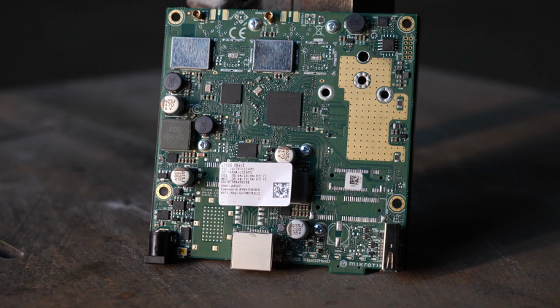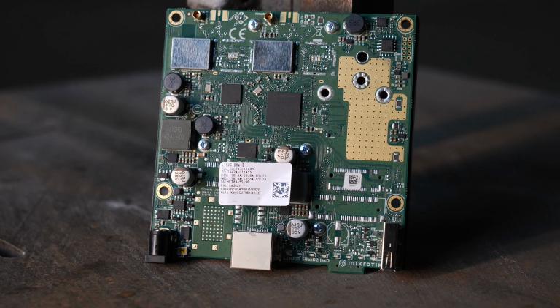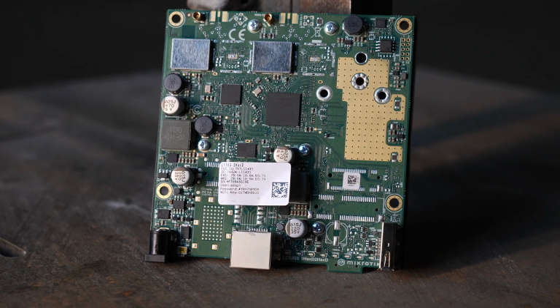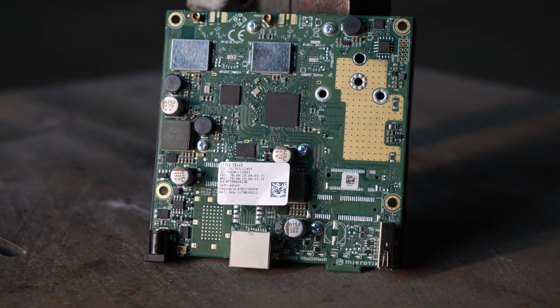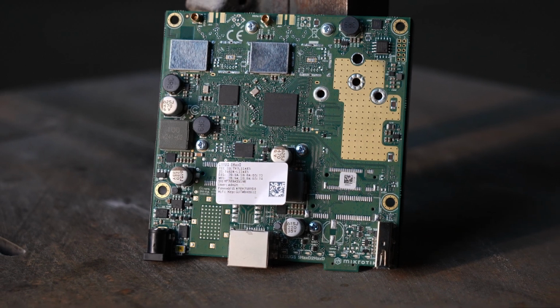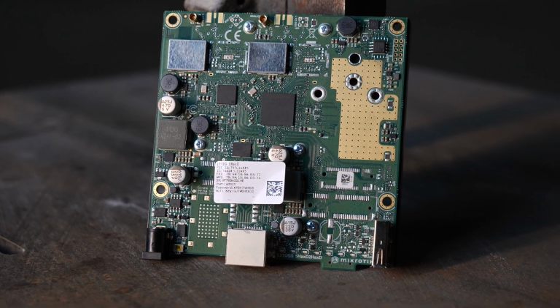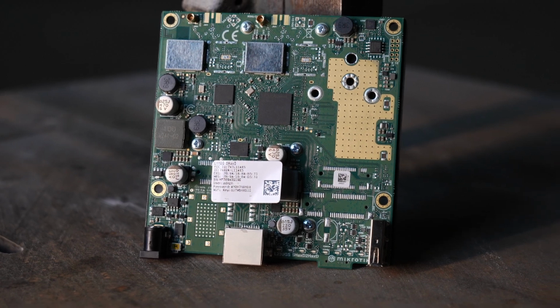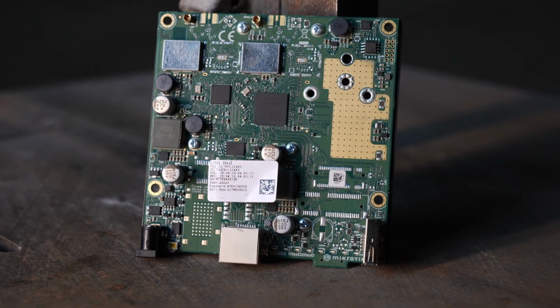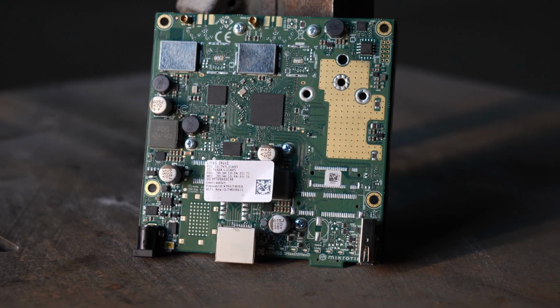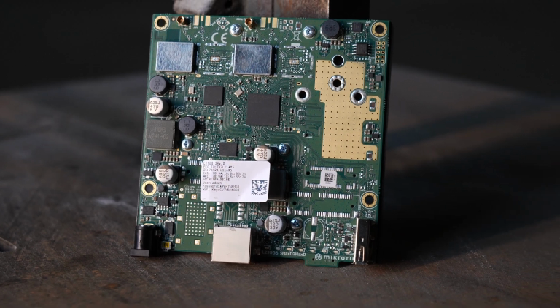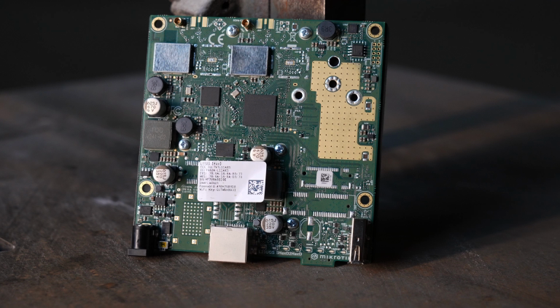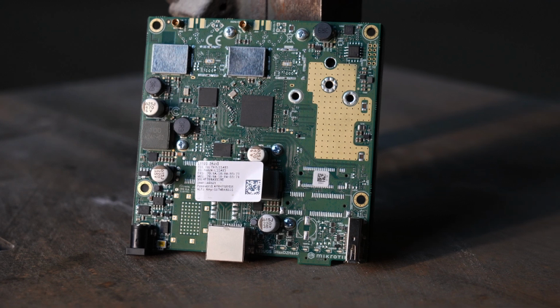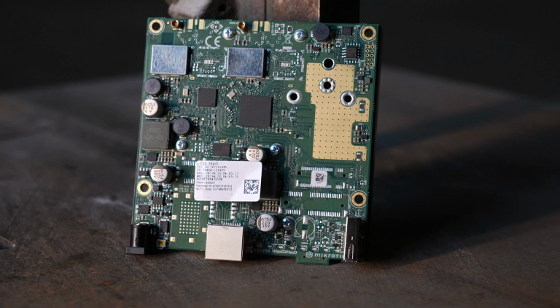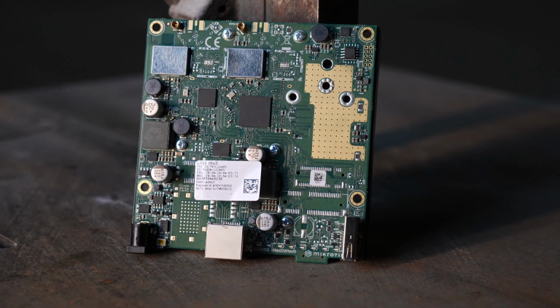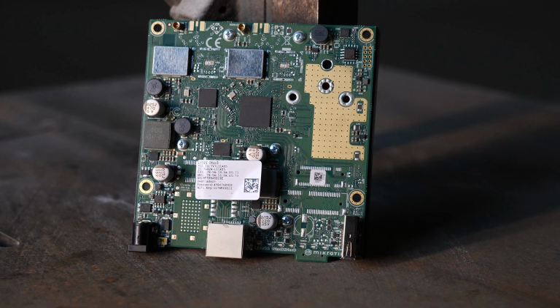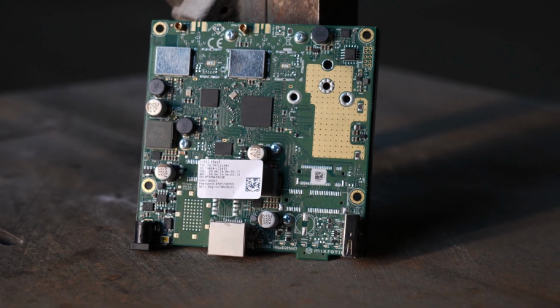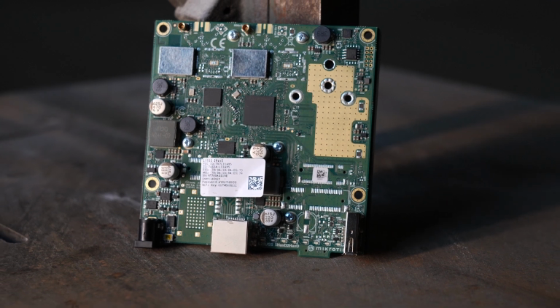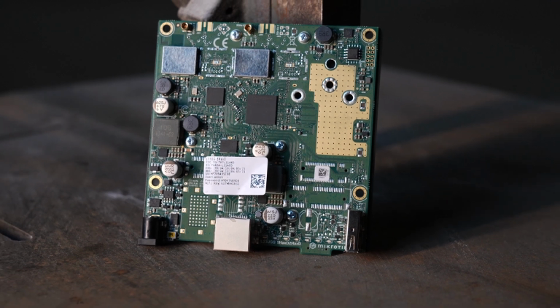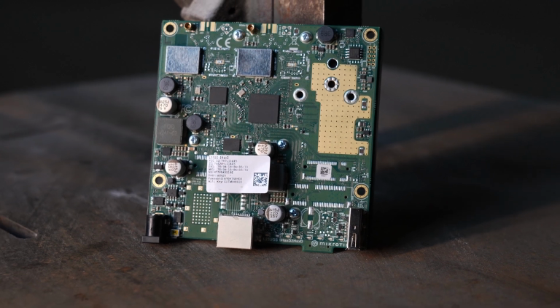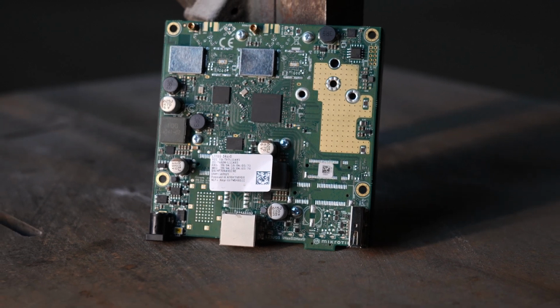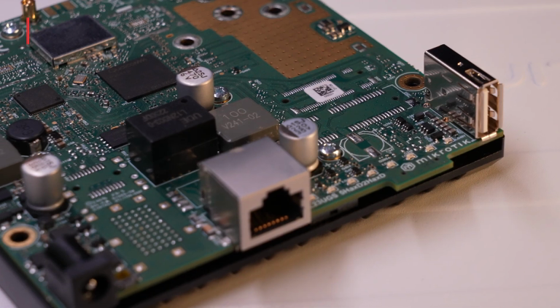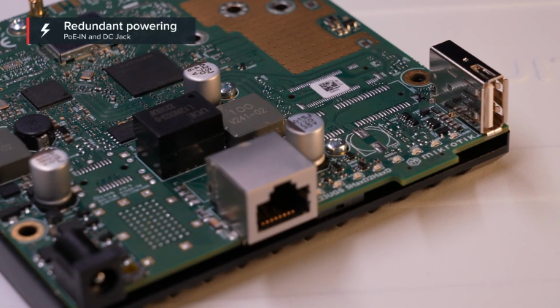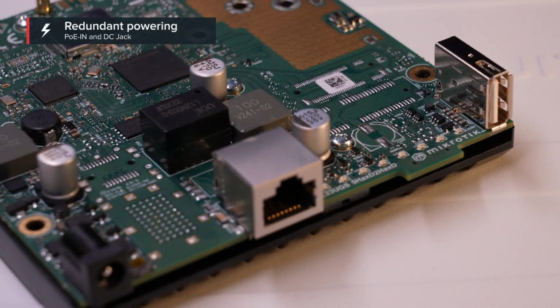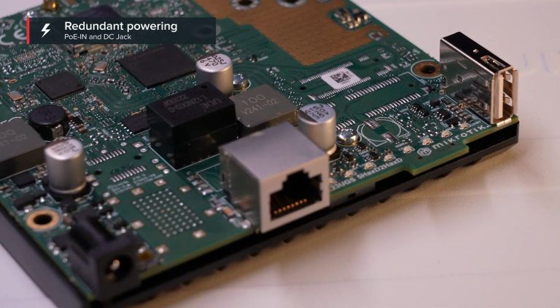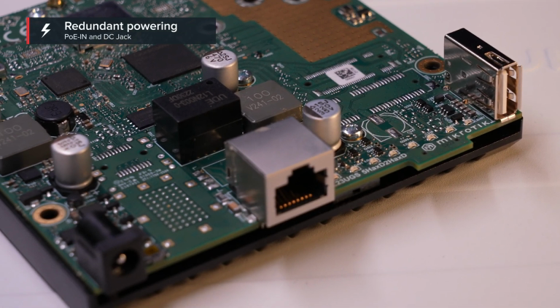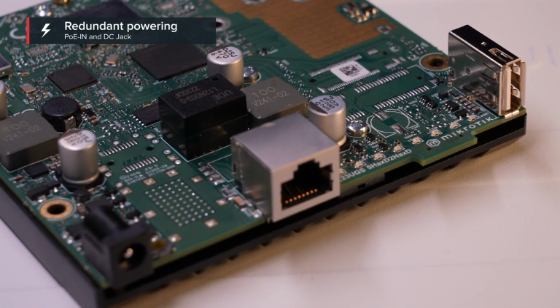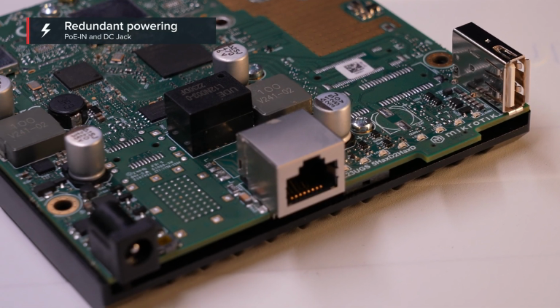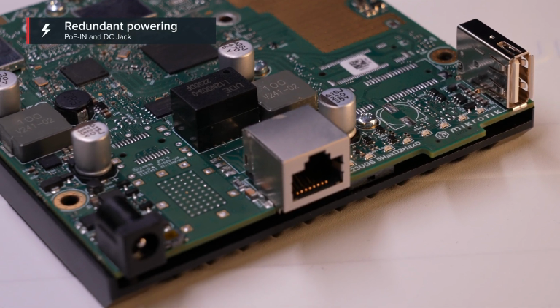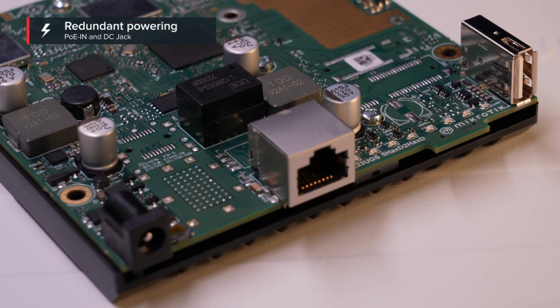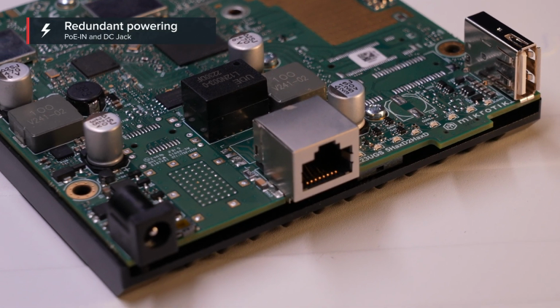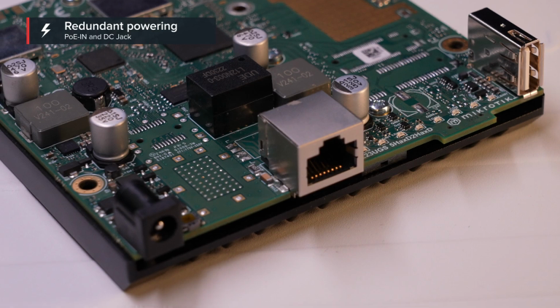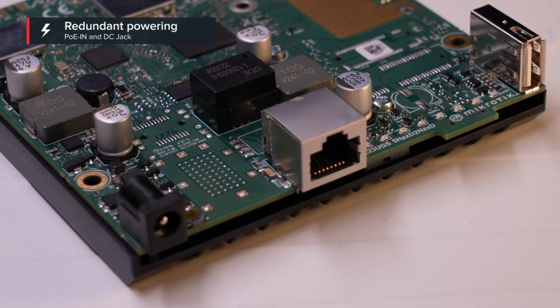As for powering, just like the previous products, this device also has some redundancy. There is PoE in and a DC jack — nice and handy.